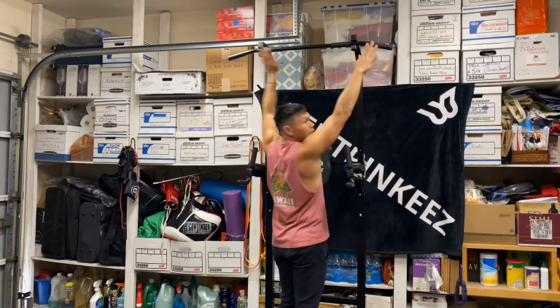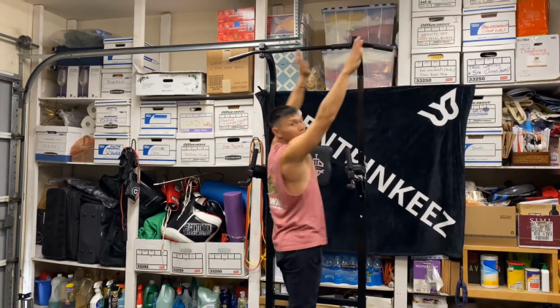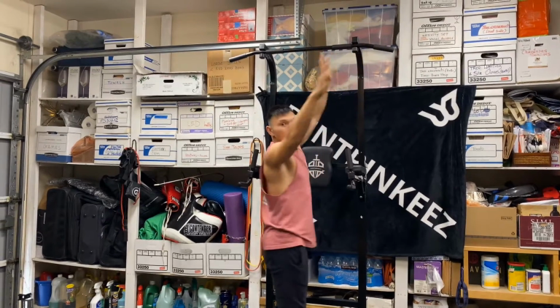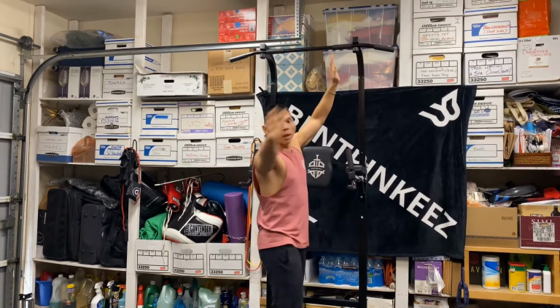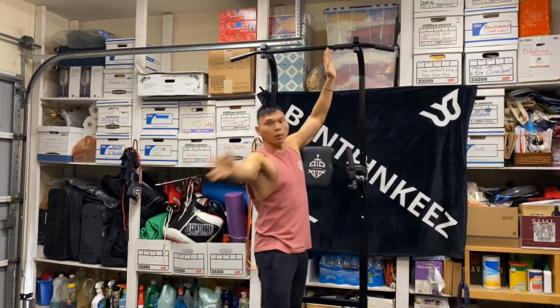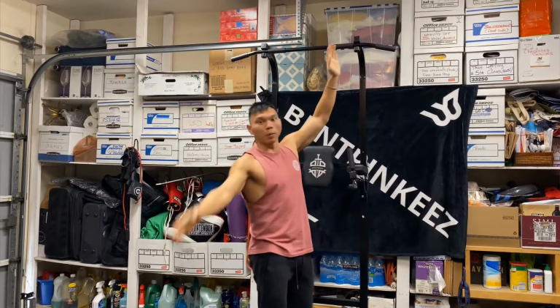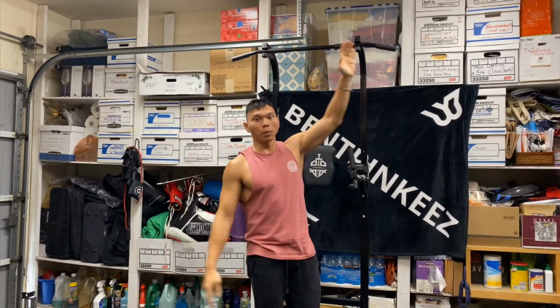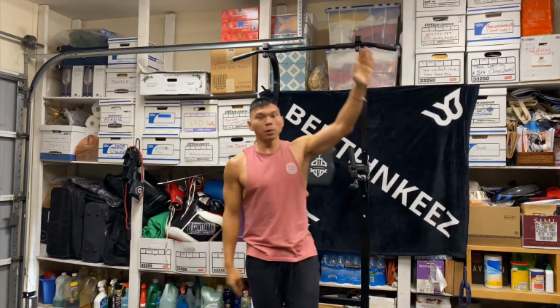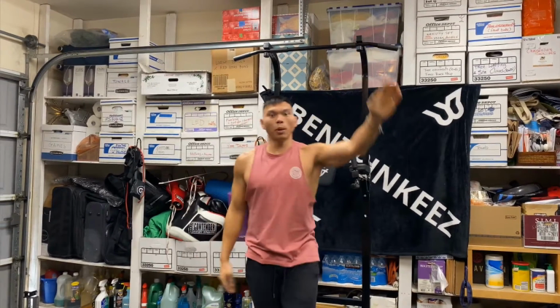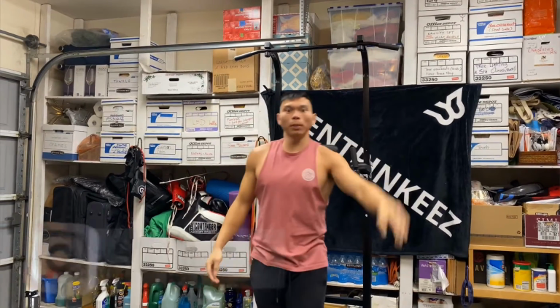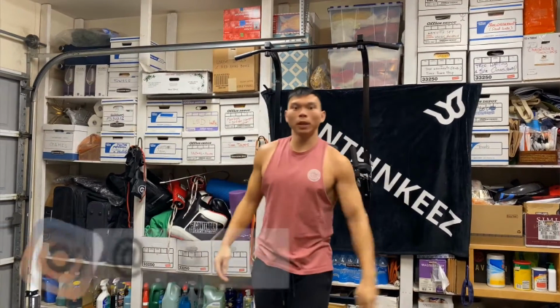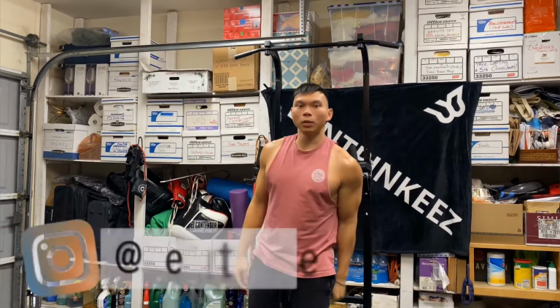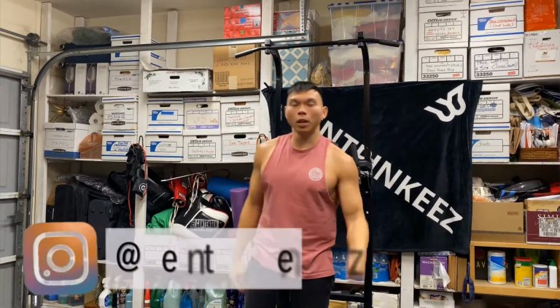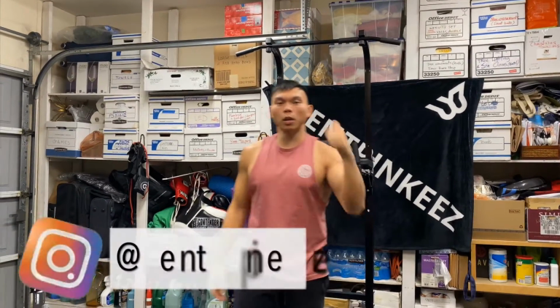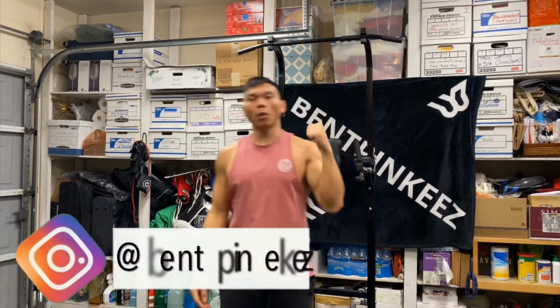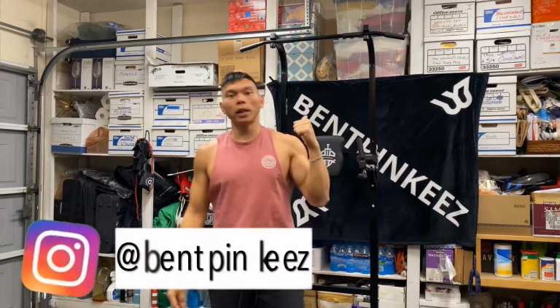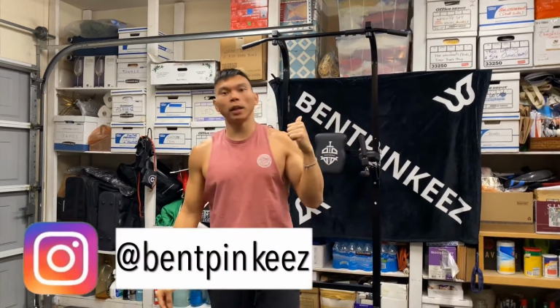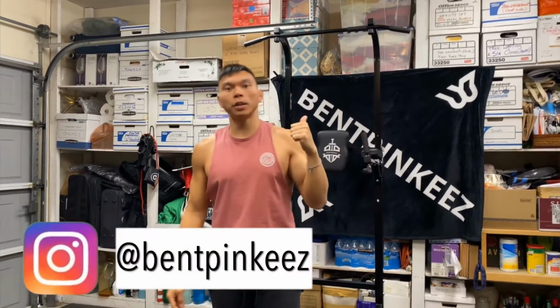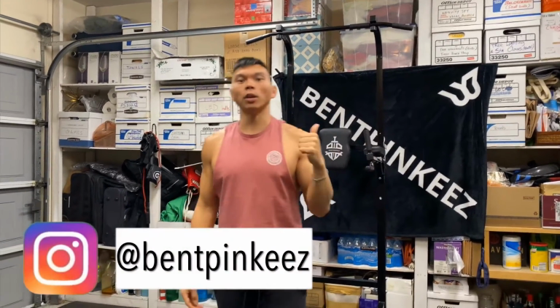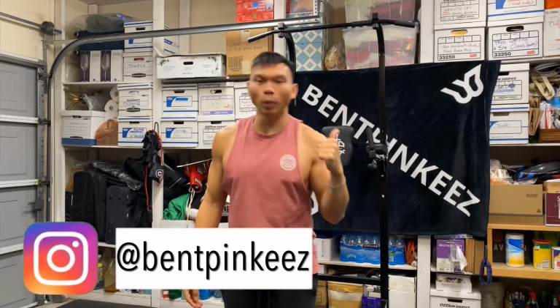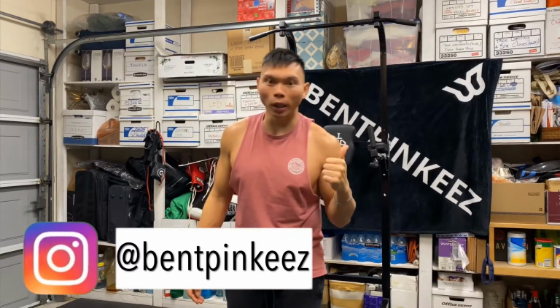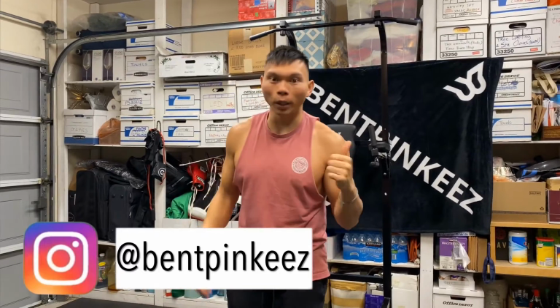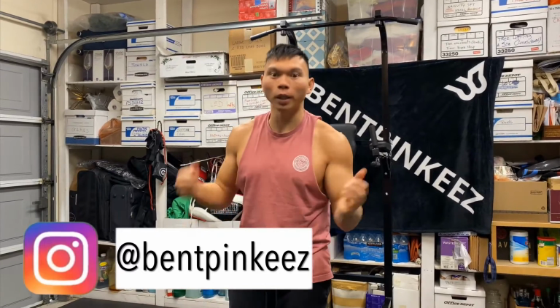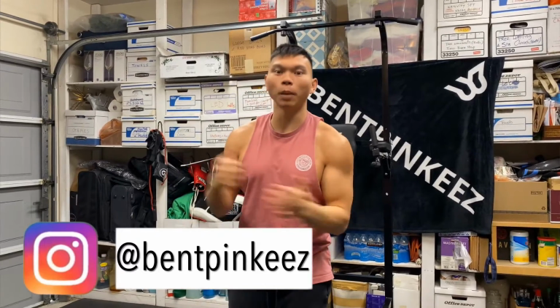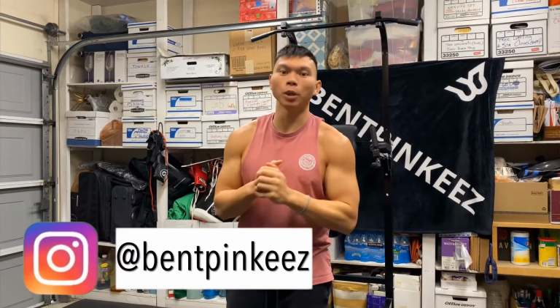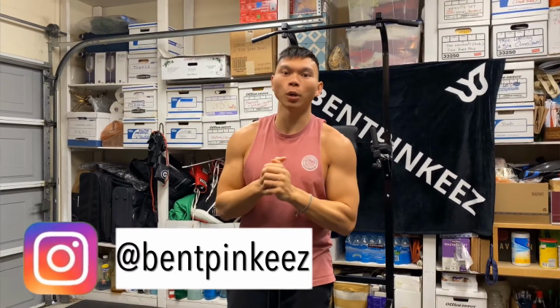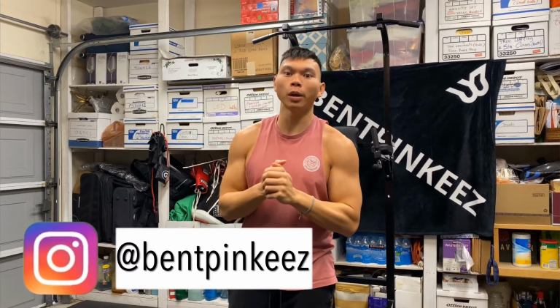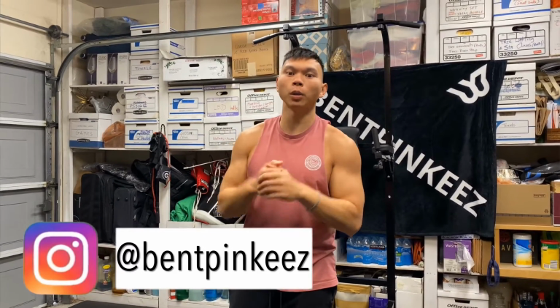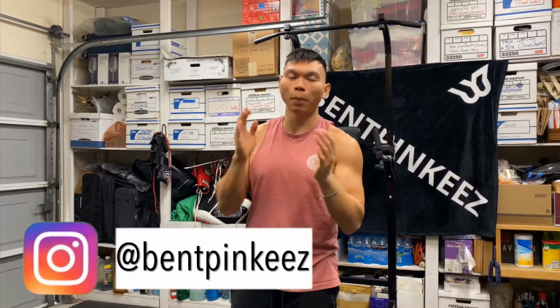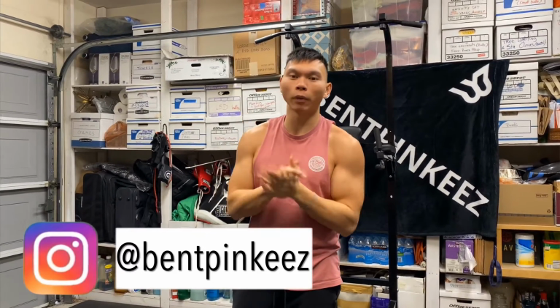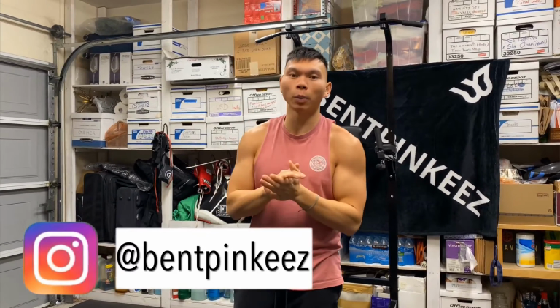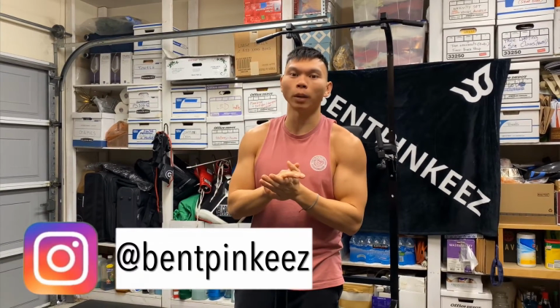What is good, my beautiful broken people? It's your boy Benpikis. And you just saw what I did there — it's called a pull-up. Here I'm gonna show you how to do a perfect pull-up.